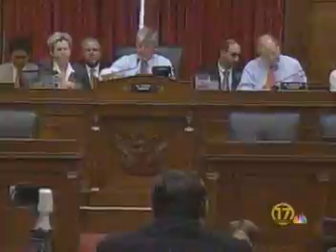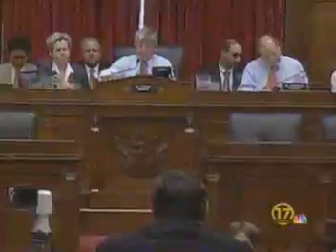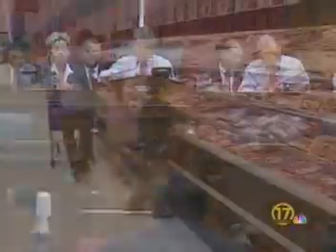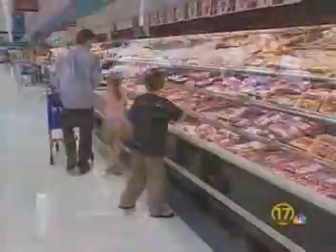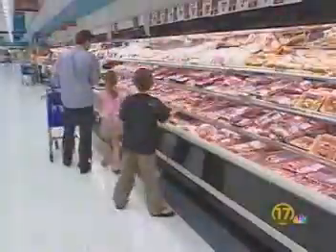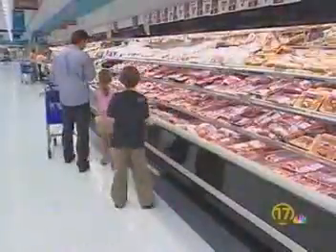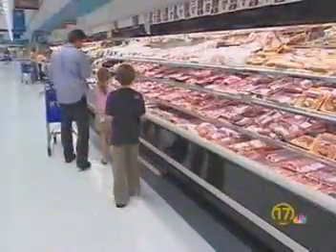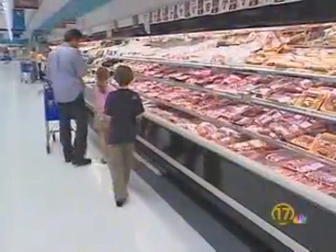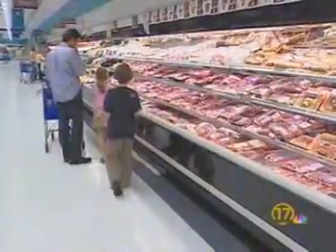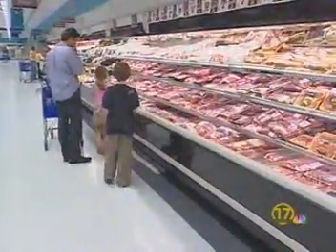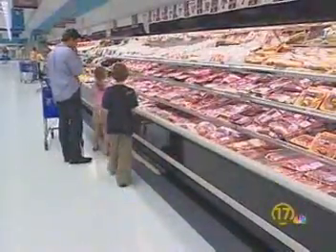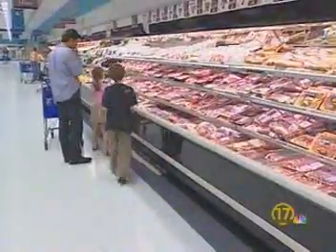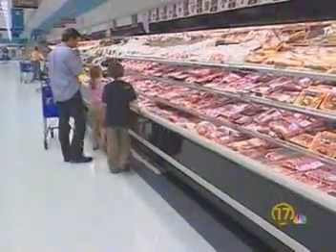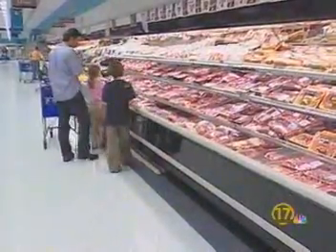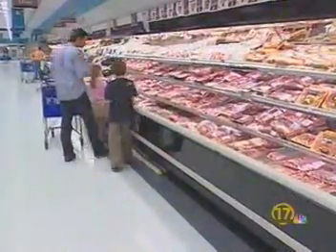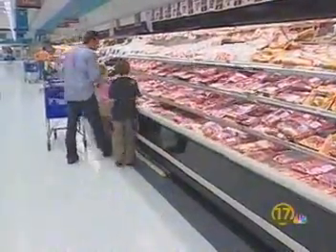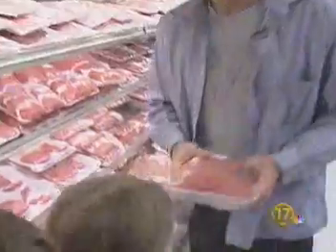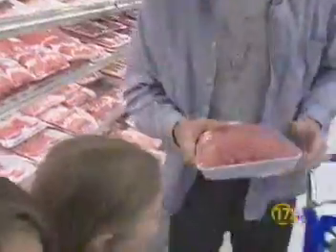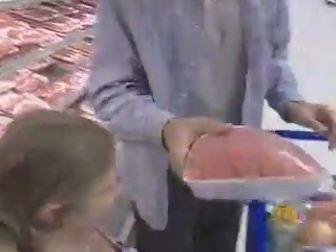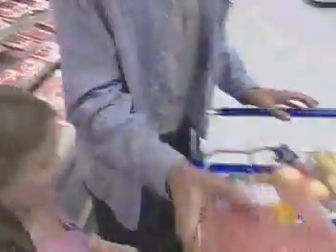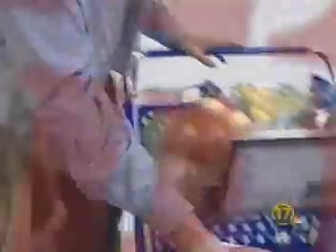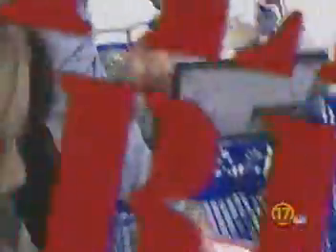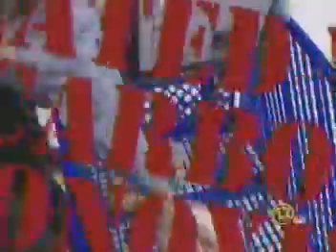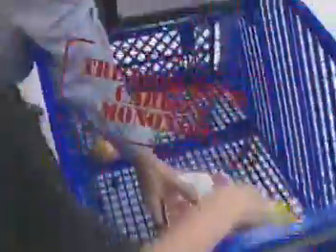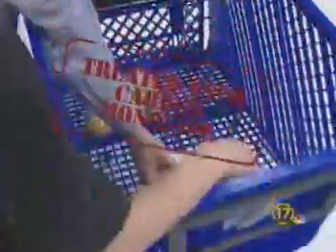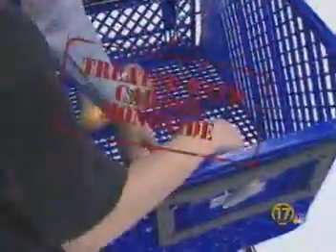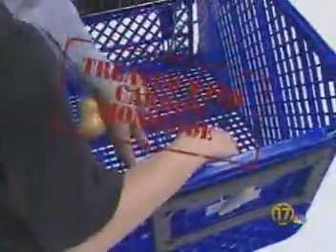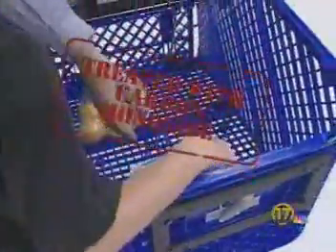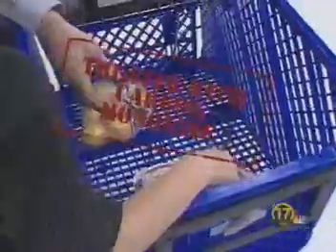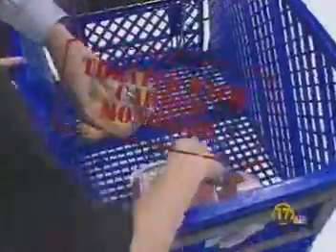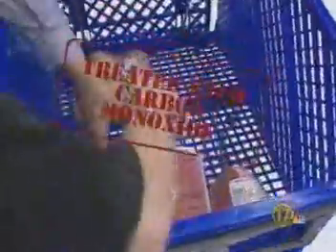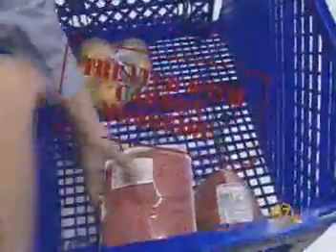Congressman Stupak and Congressman Ed Markey have introduced legislation that would require meat treated with carbon monoxide to be labeled so the consumer would know.